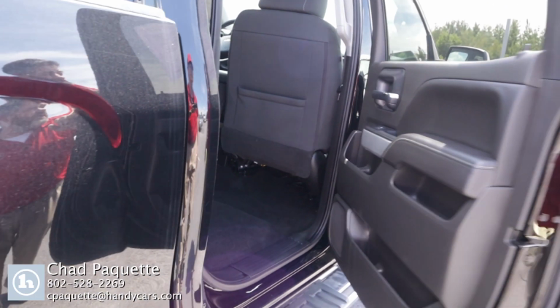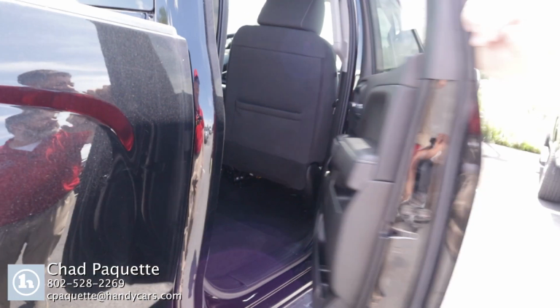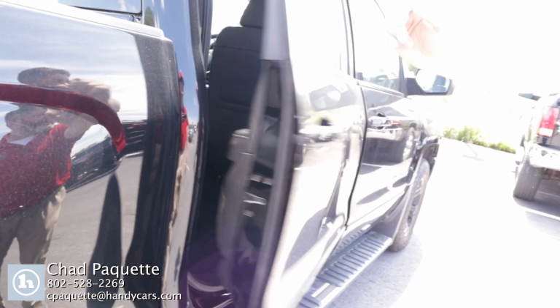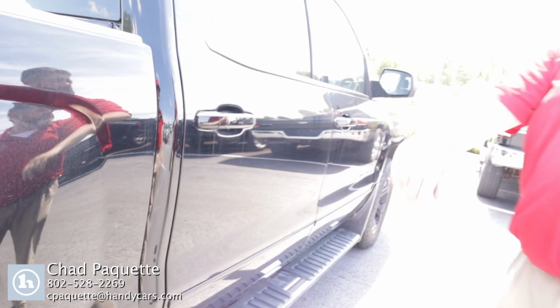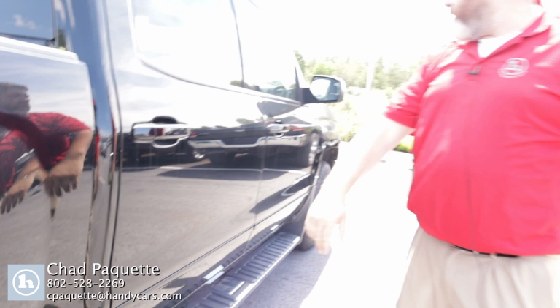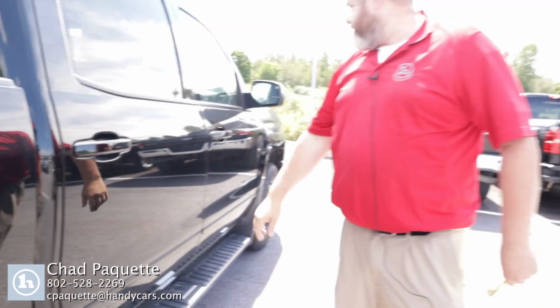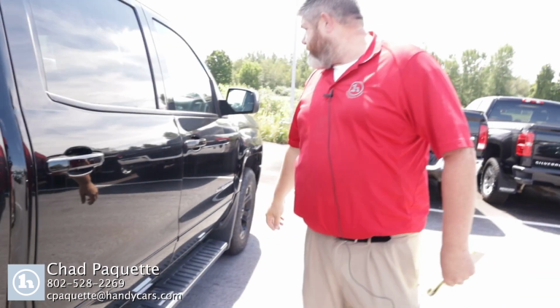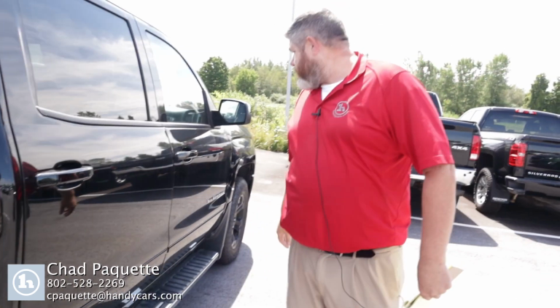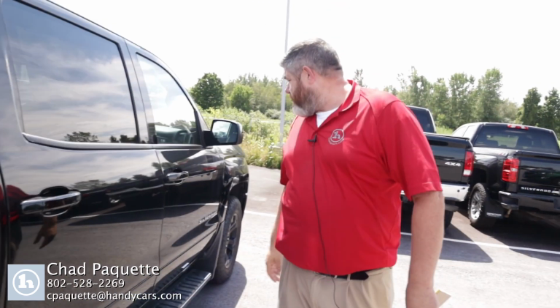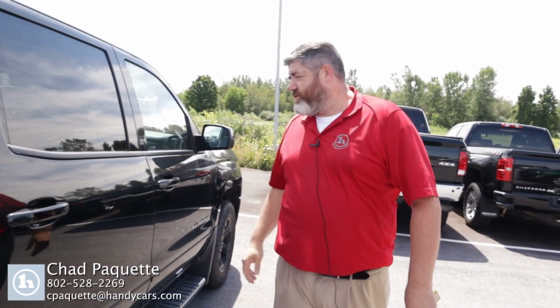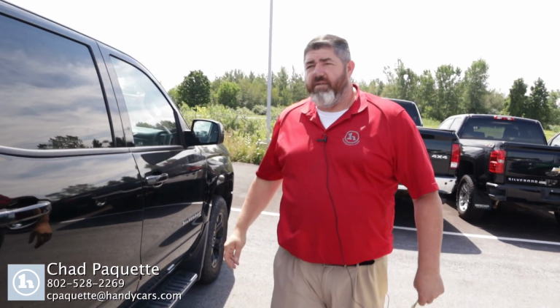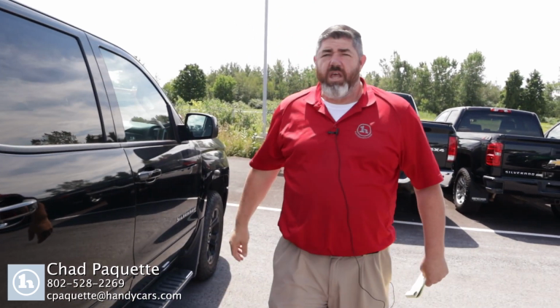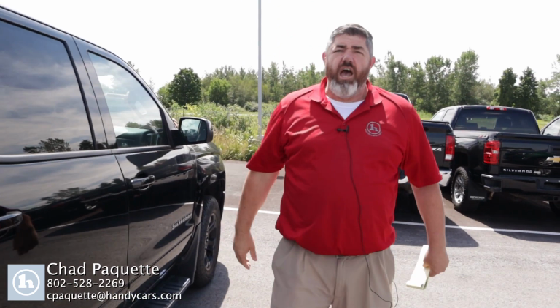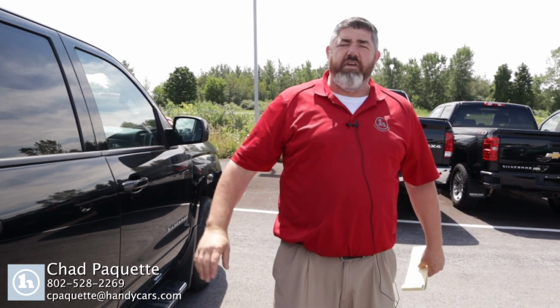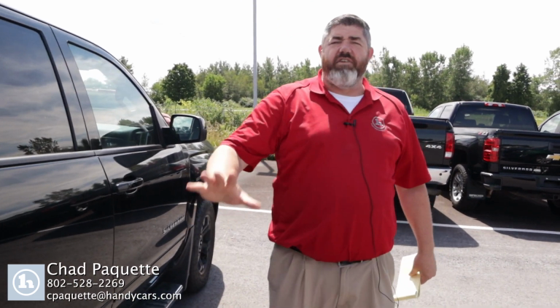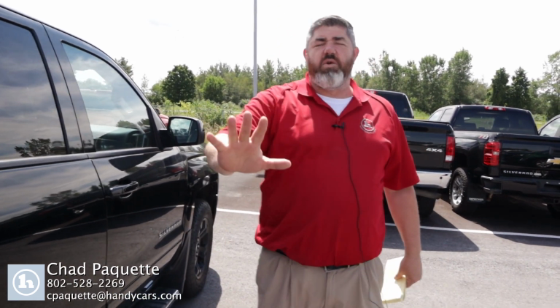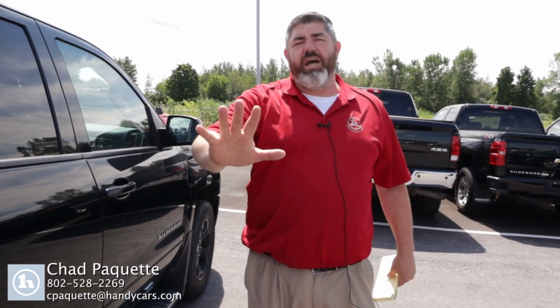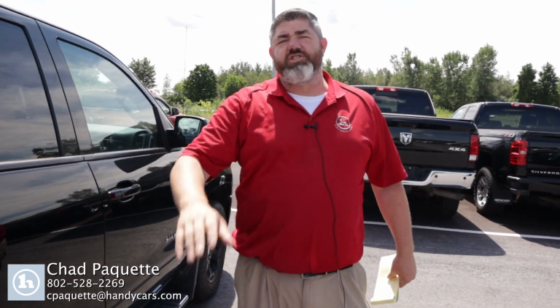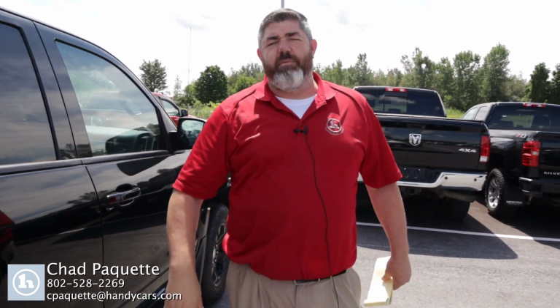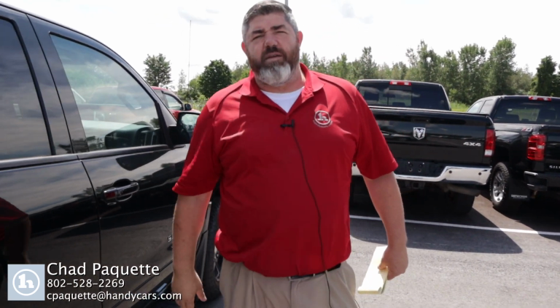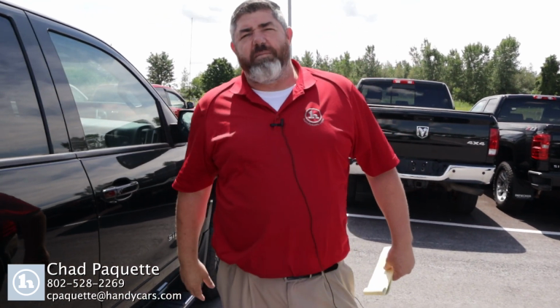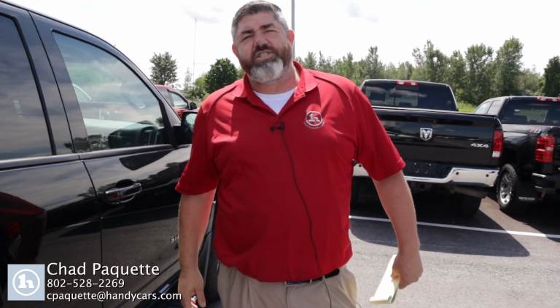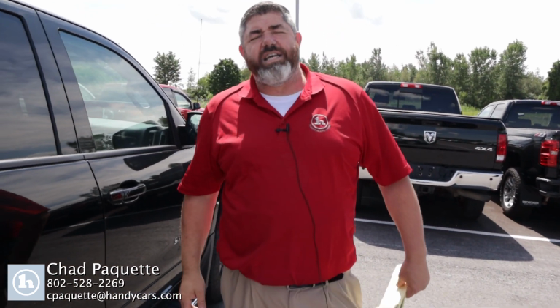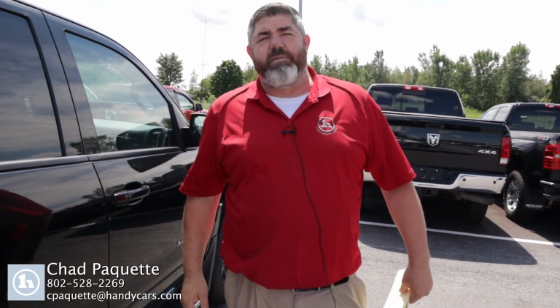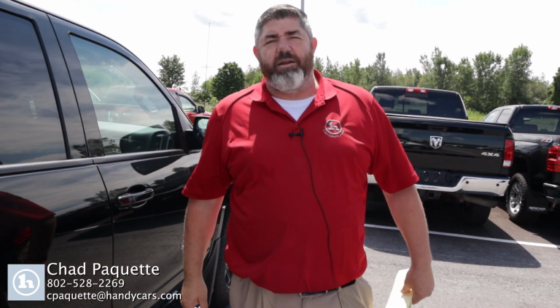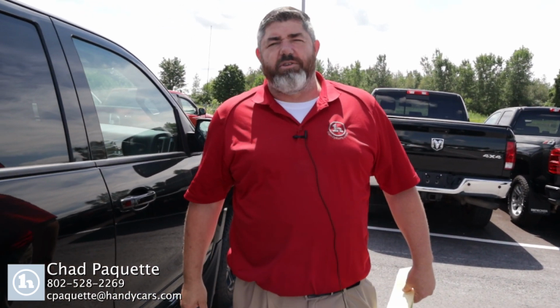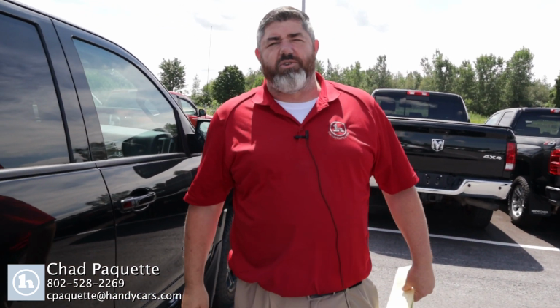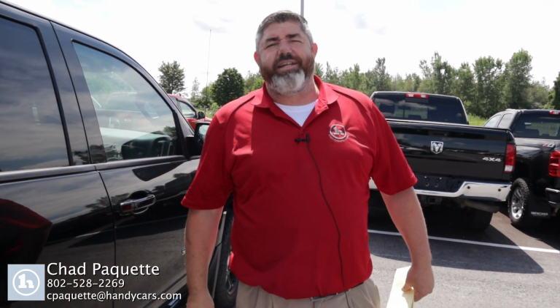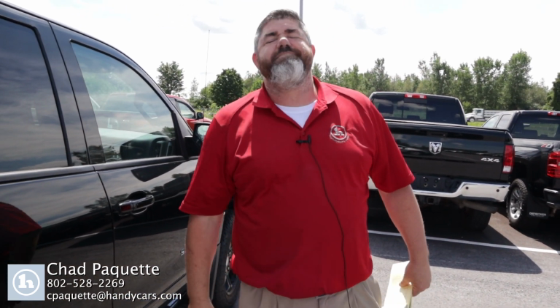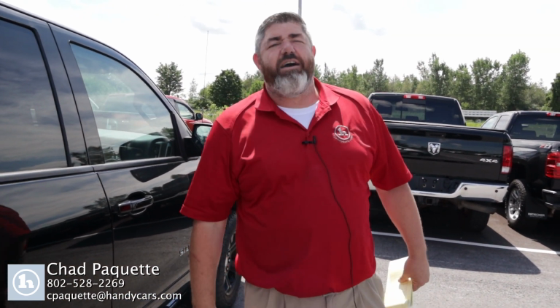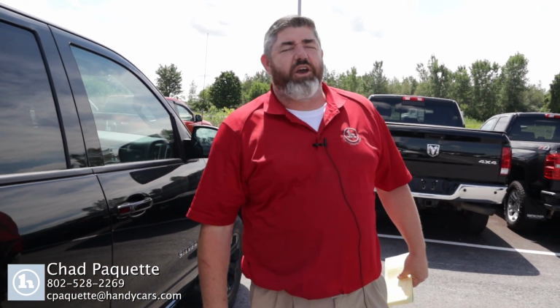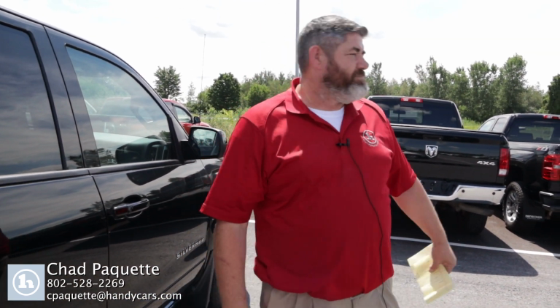And that, my friend, just about covers it. If you have any questions, all my information's at the bottom of the screen. Have a good one.